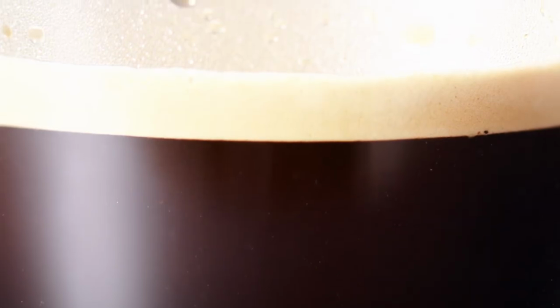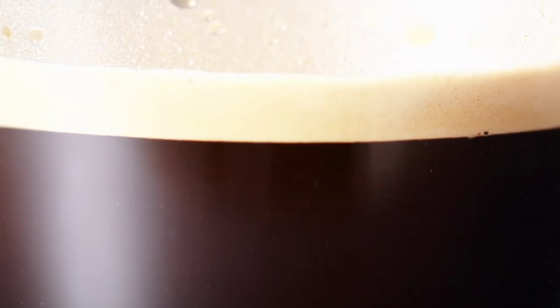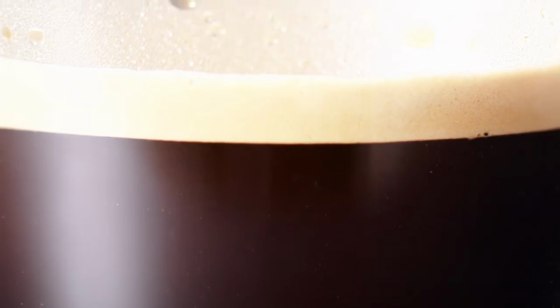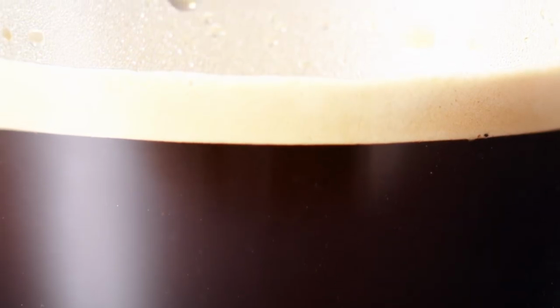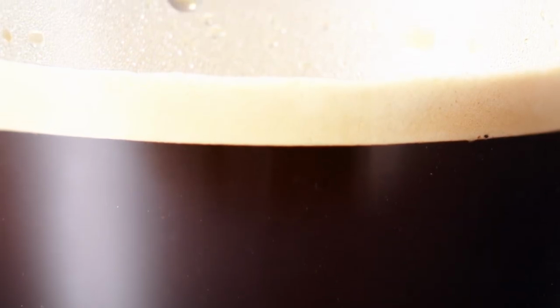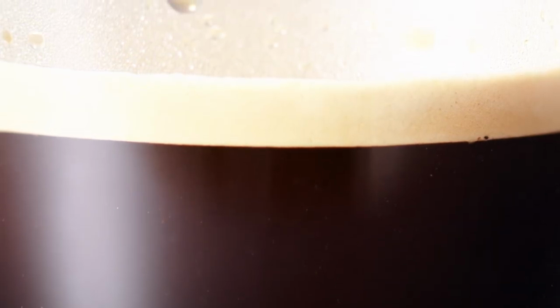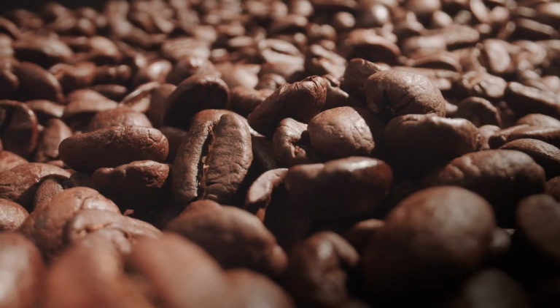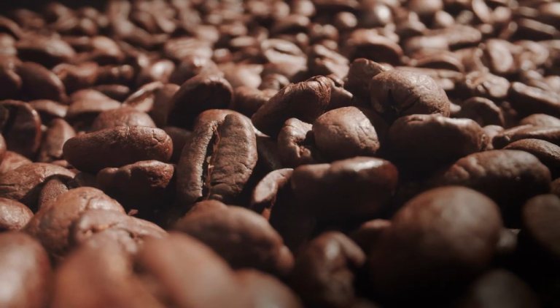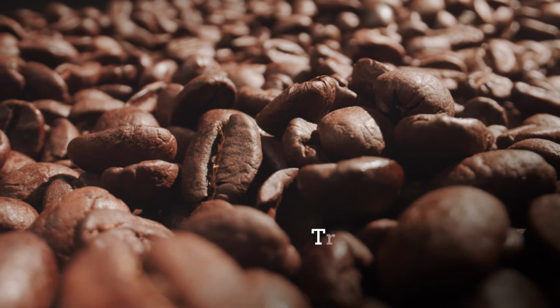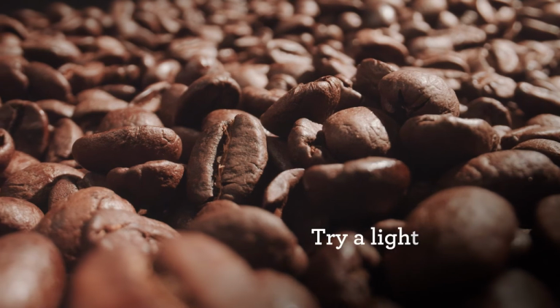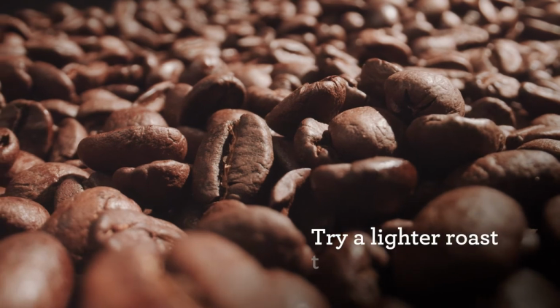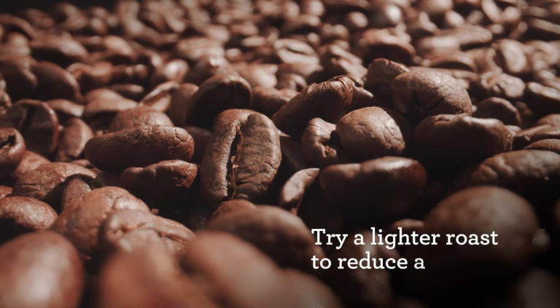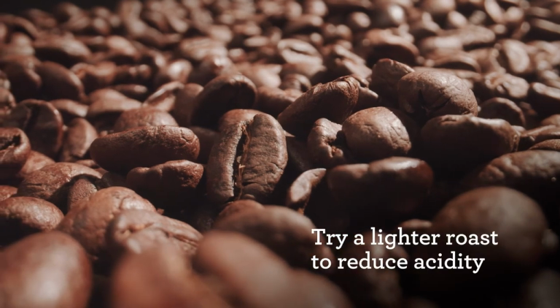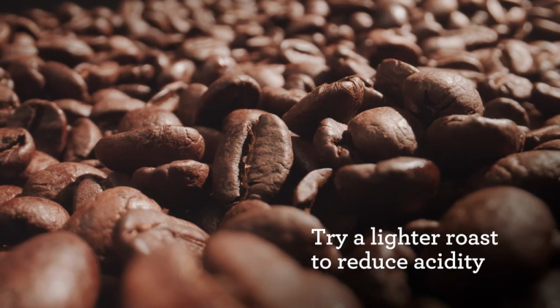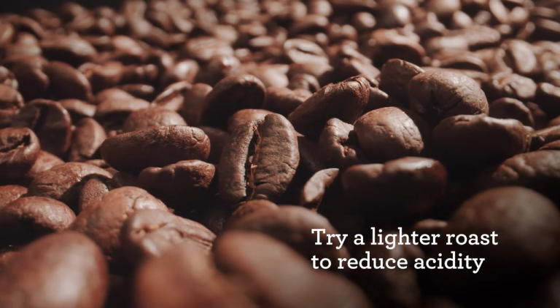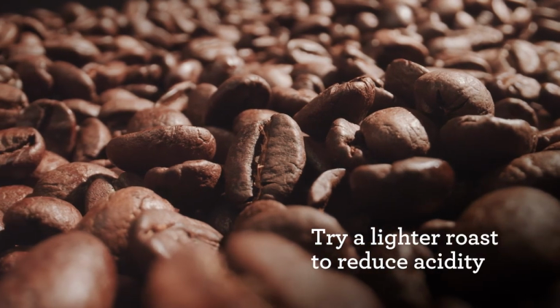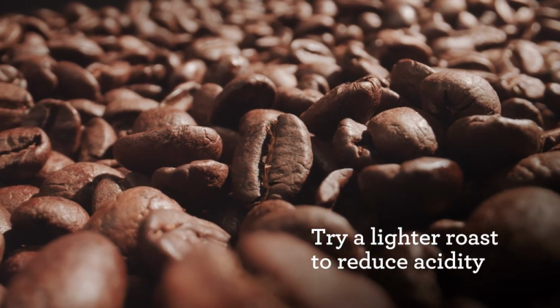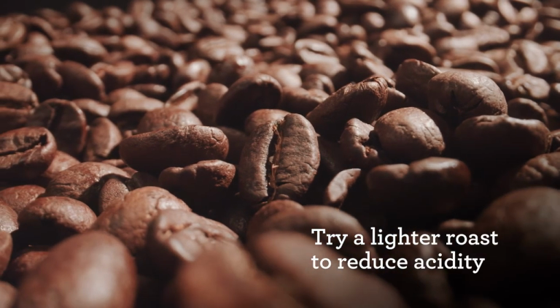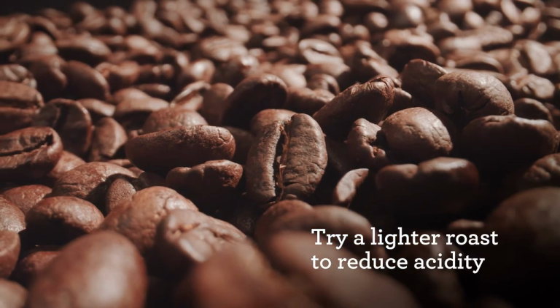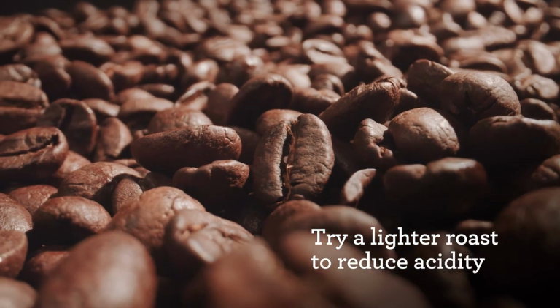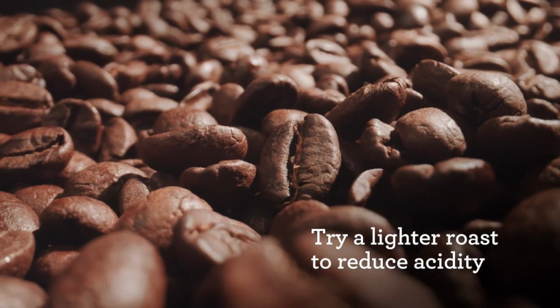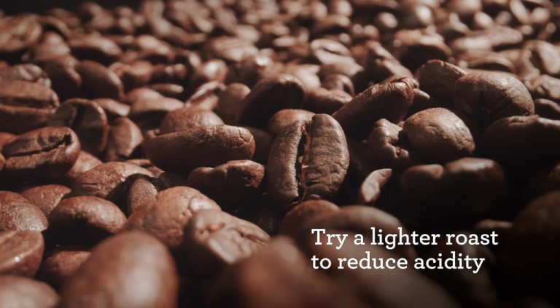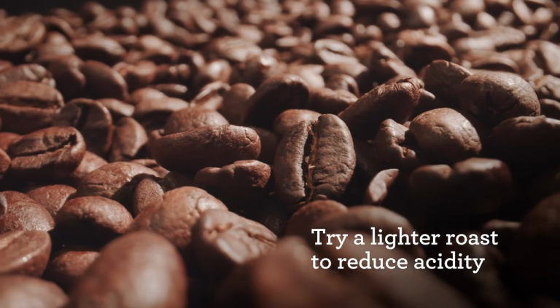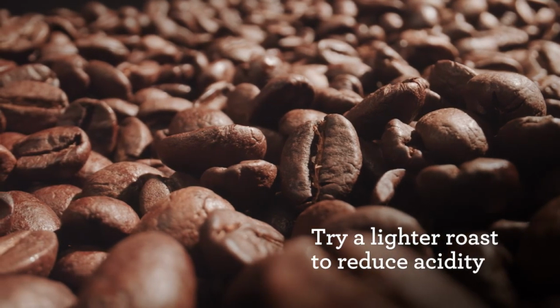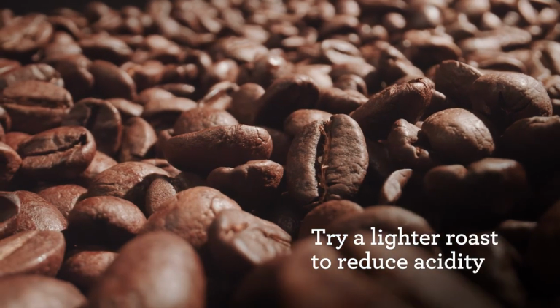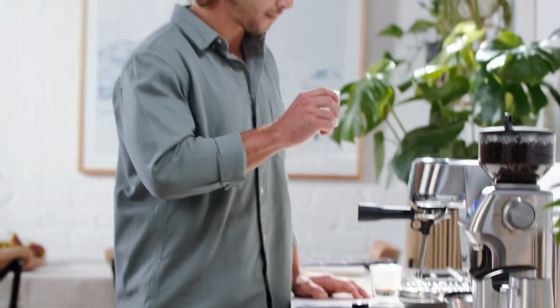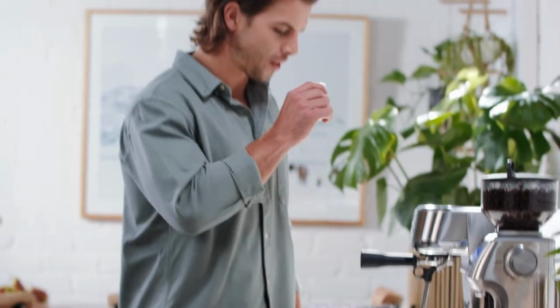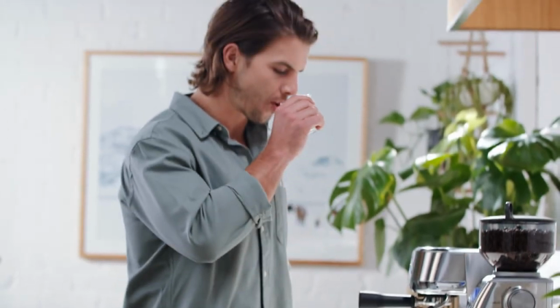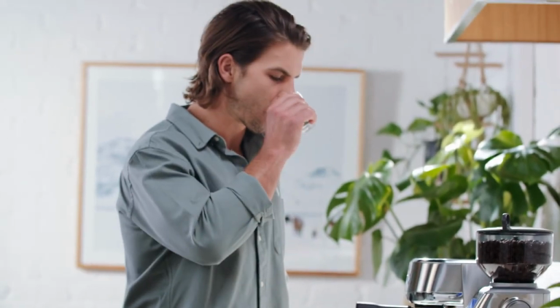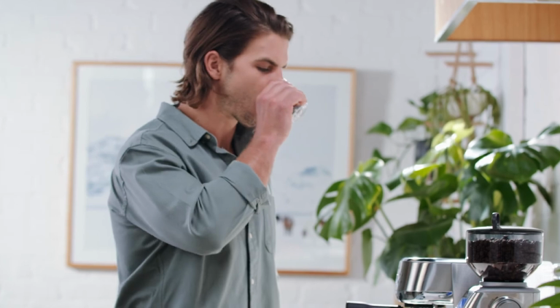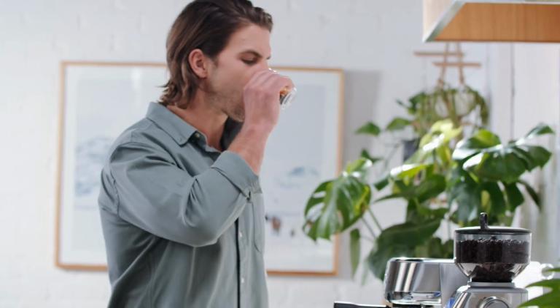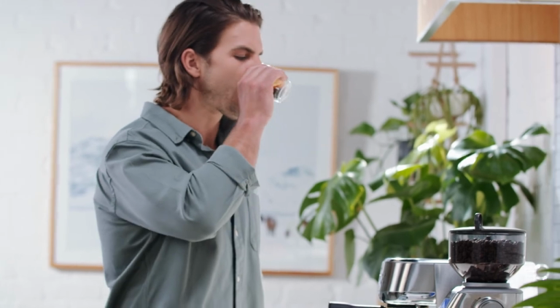If ristretto is your thing, here's a tip: try a lighter roast to counter some of the bitterness you'll find in darker roasts. Enjoy!